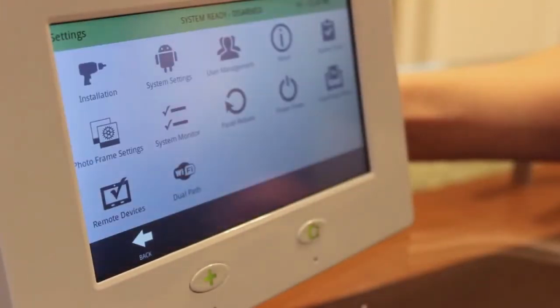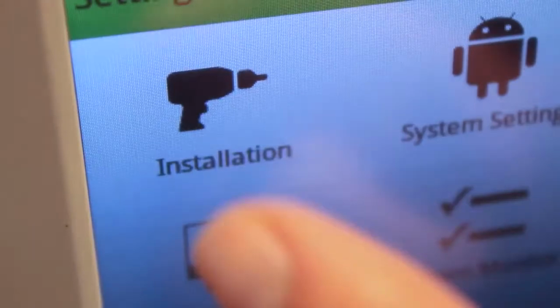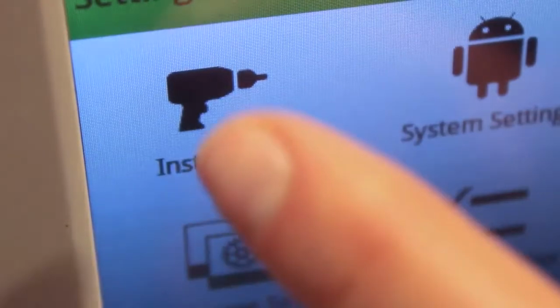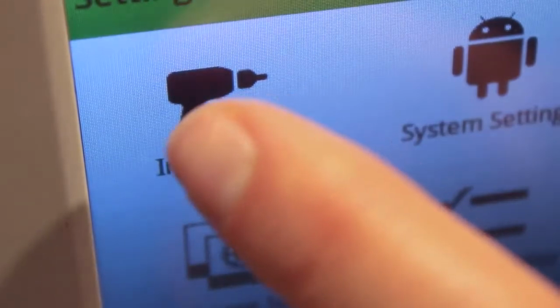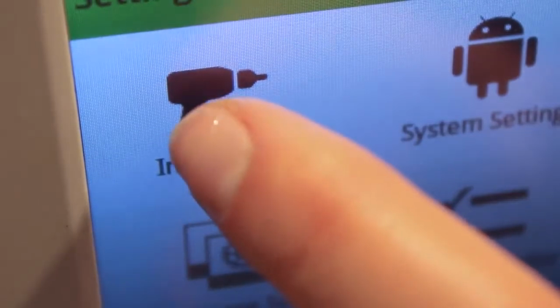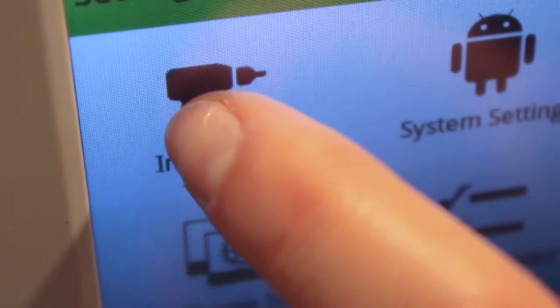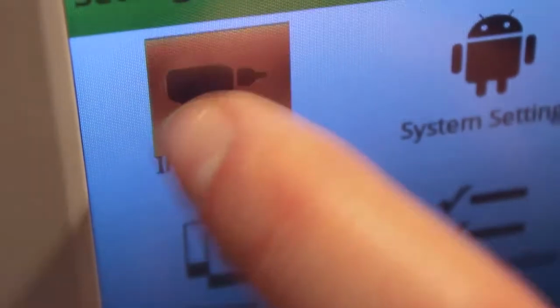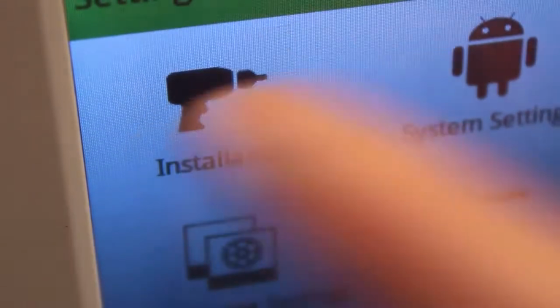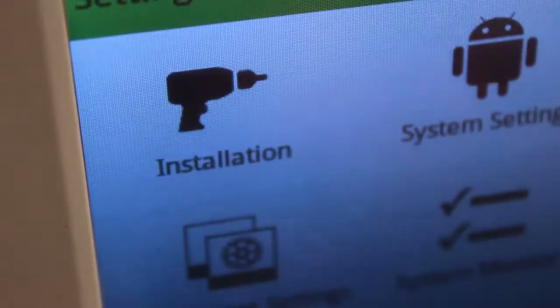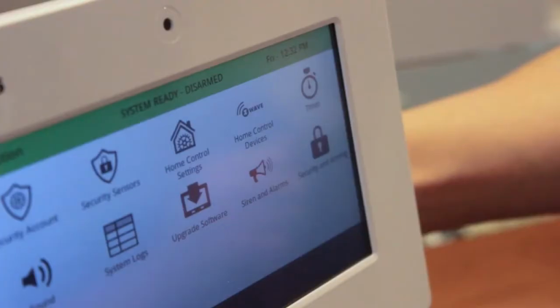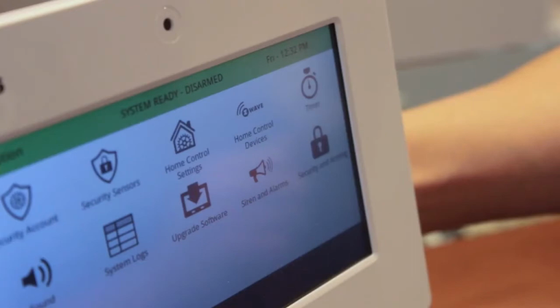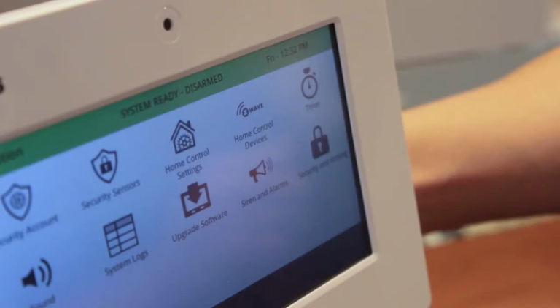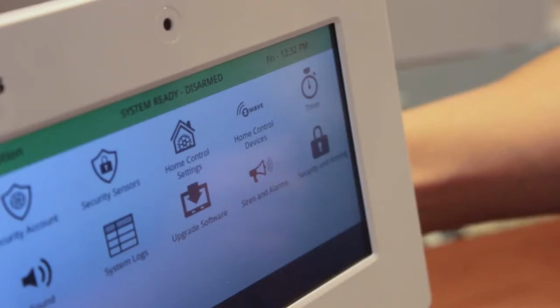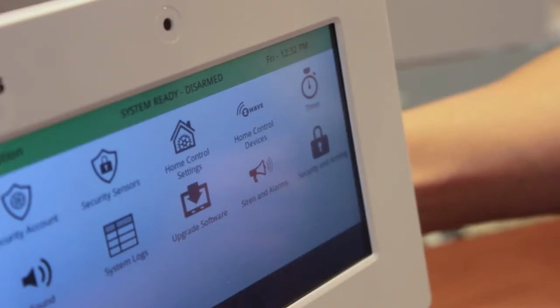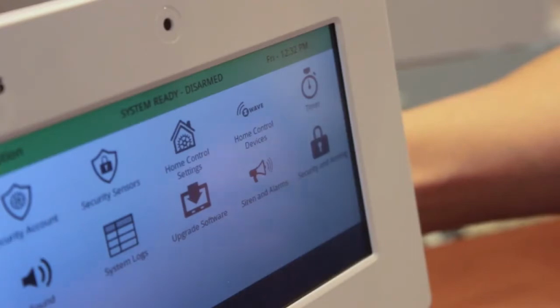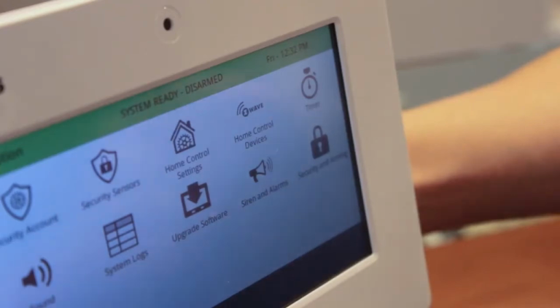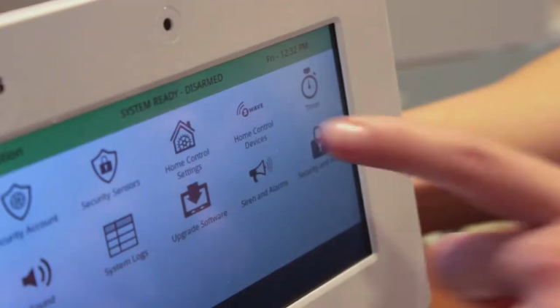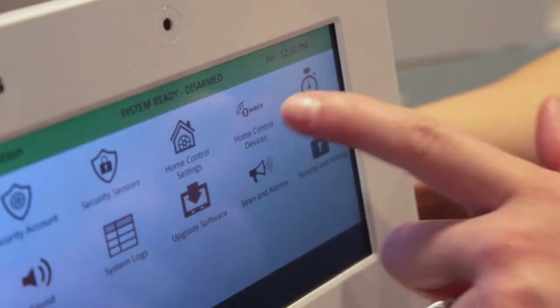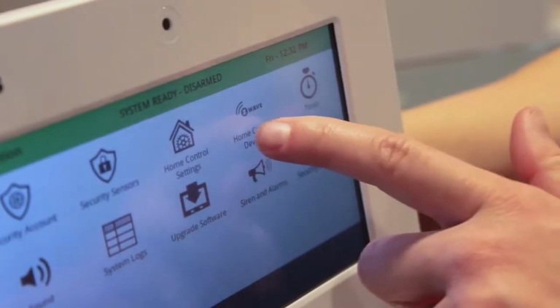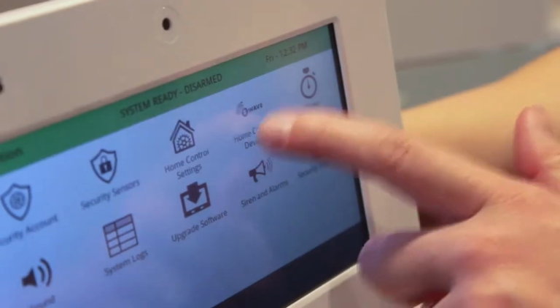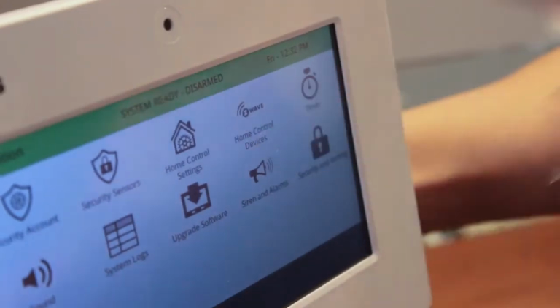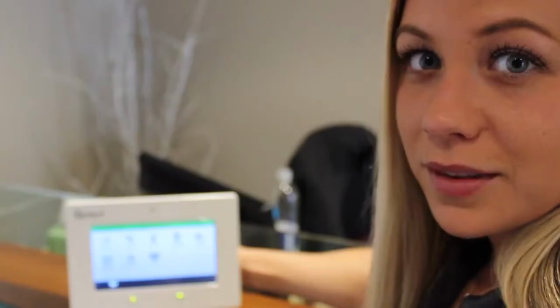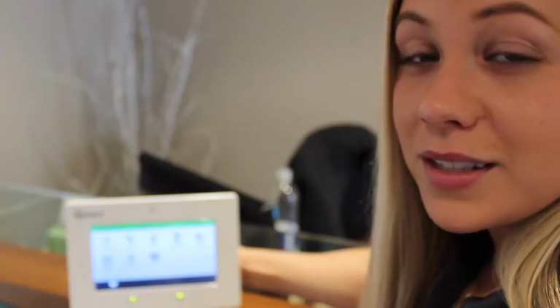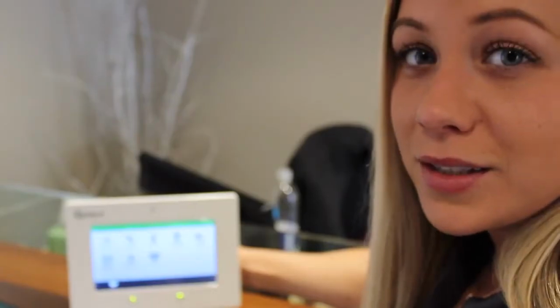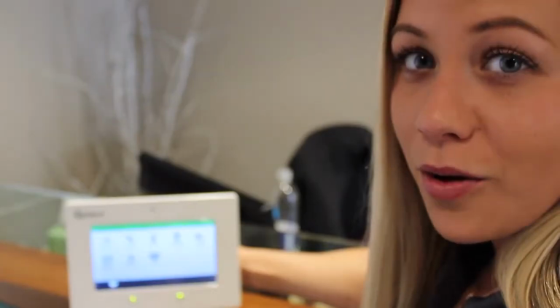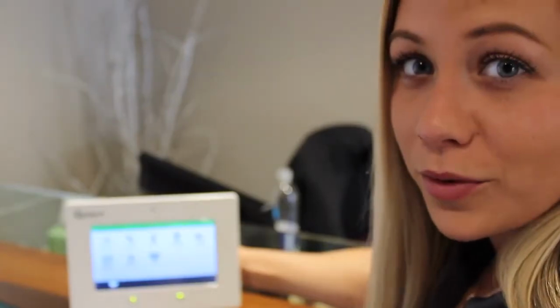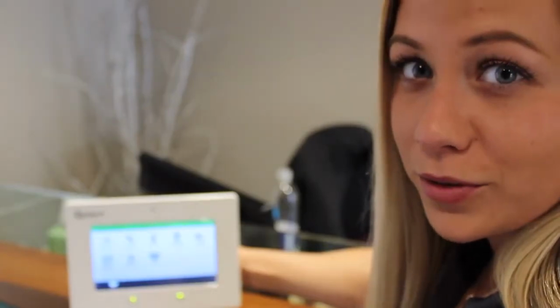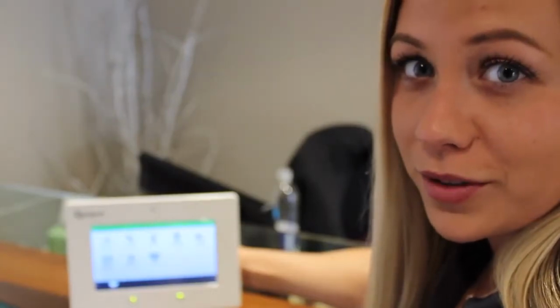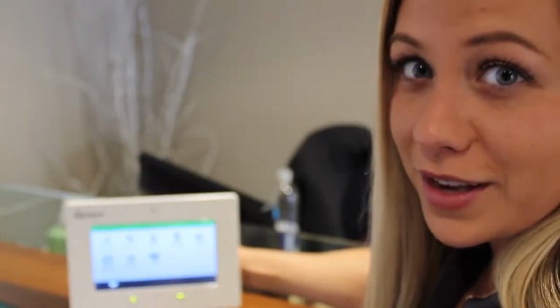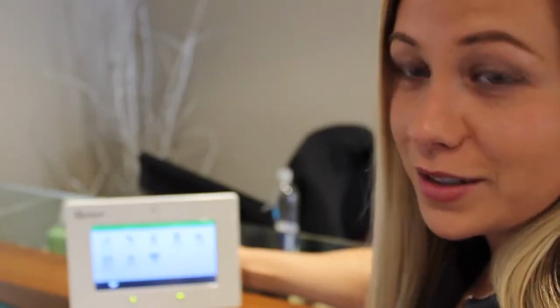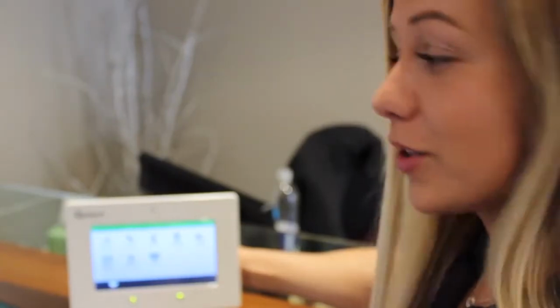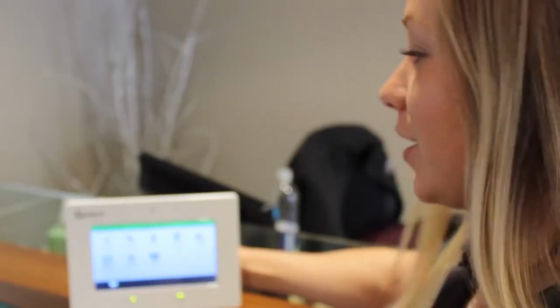Then touch Installation, then you're going to touch Home Control Devices. This is the Home Control Devices screen.